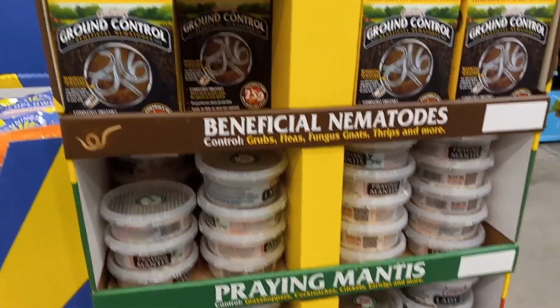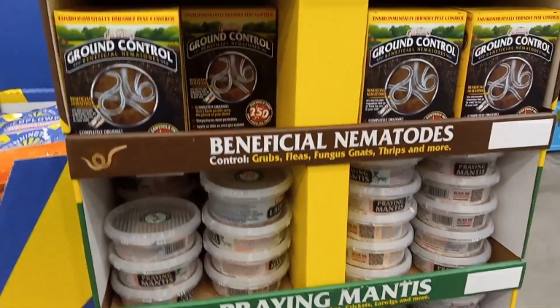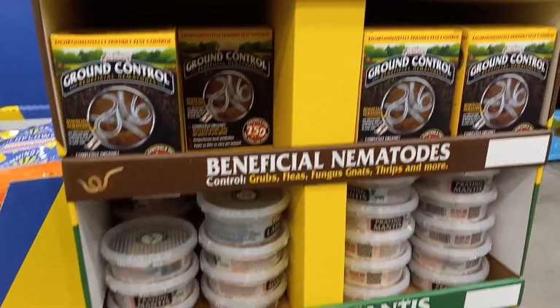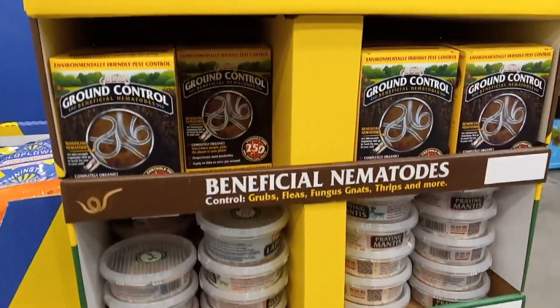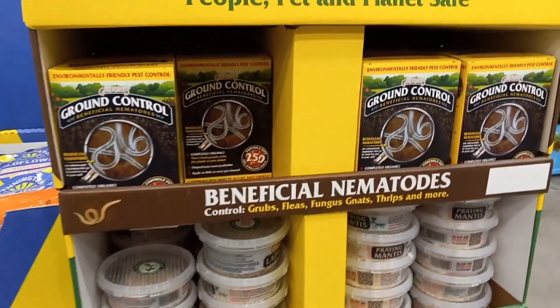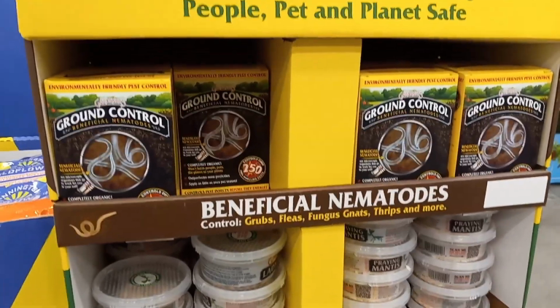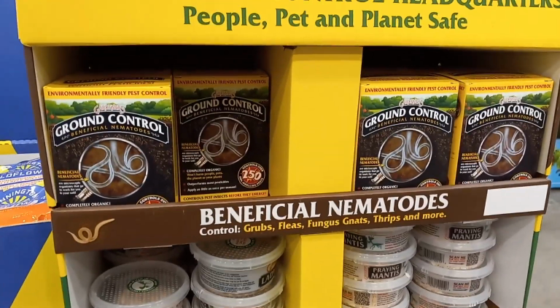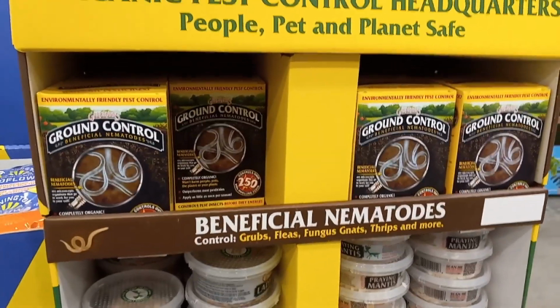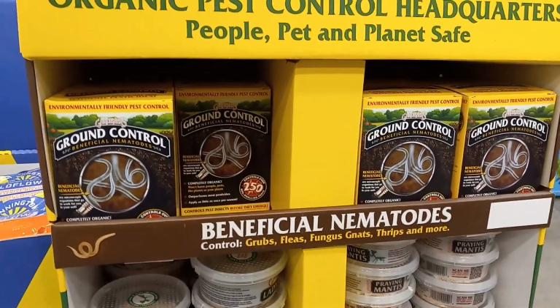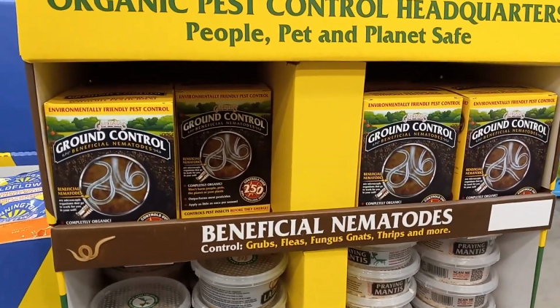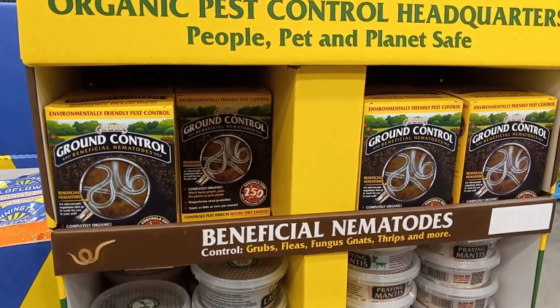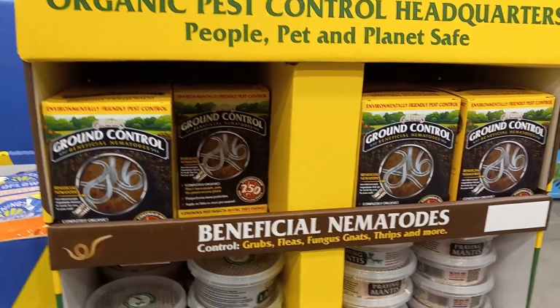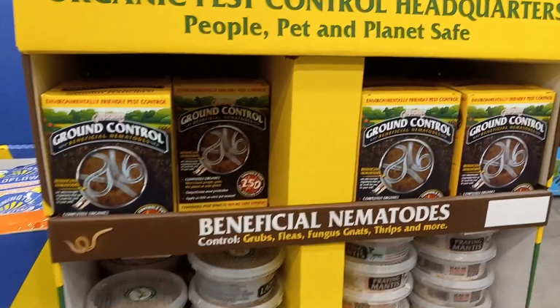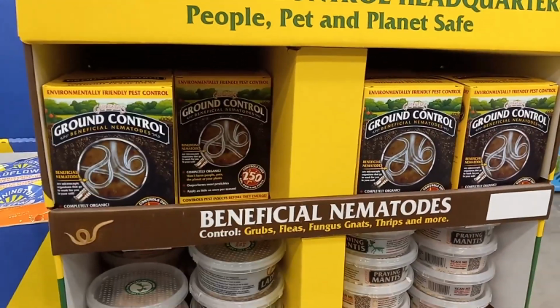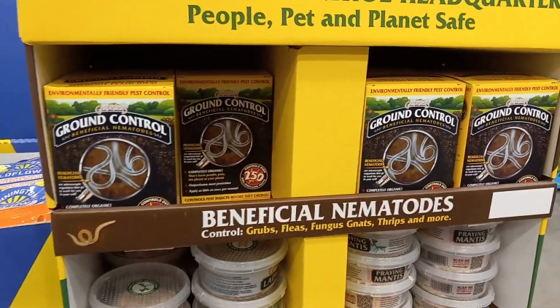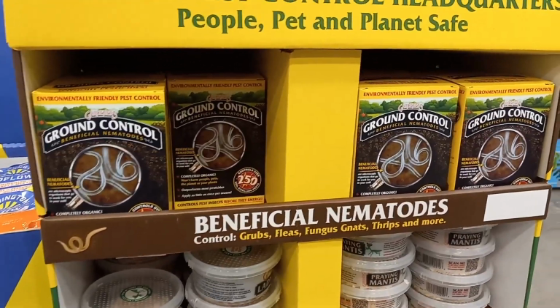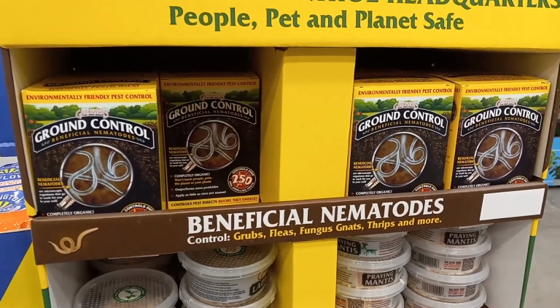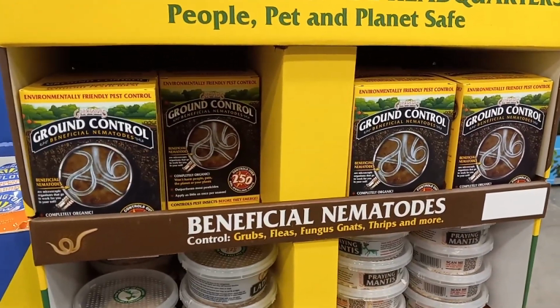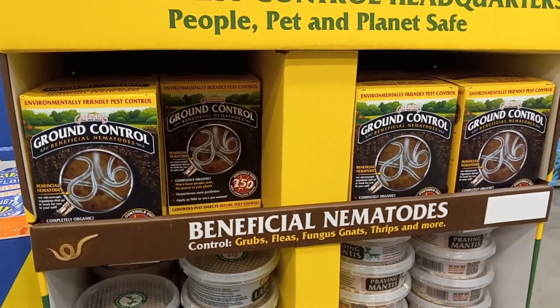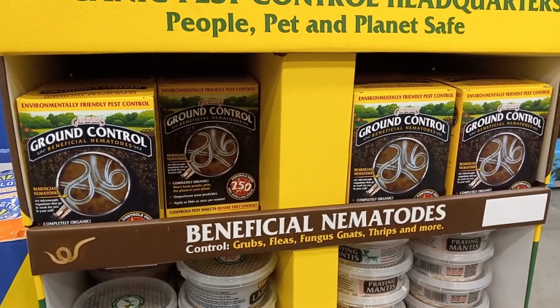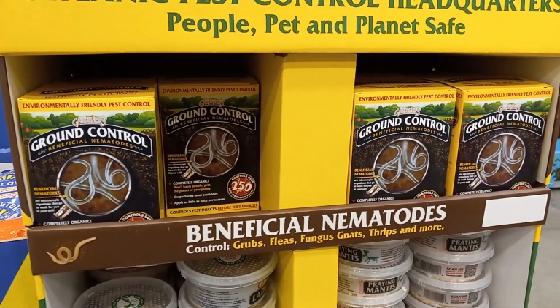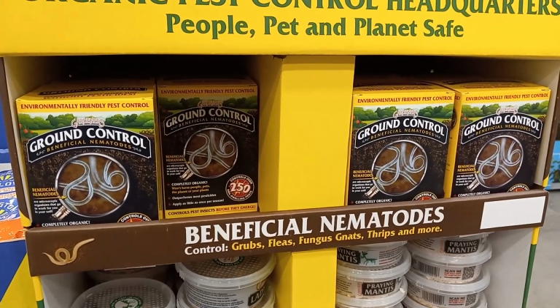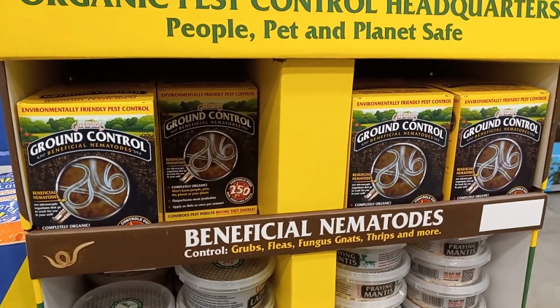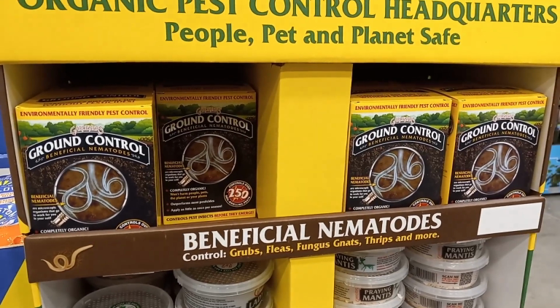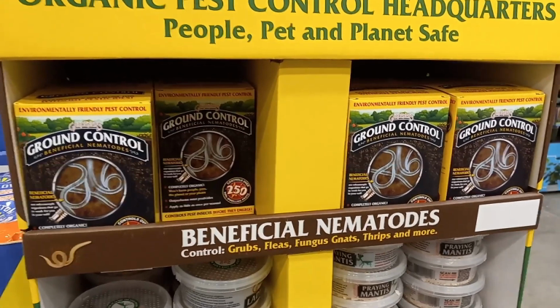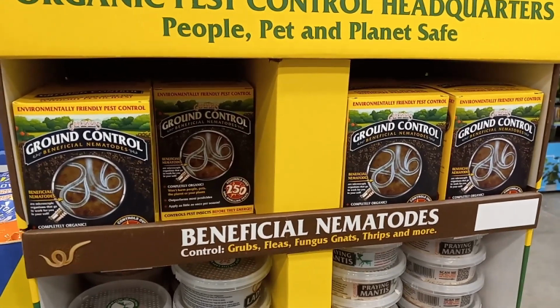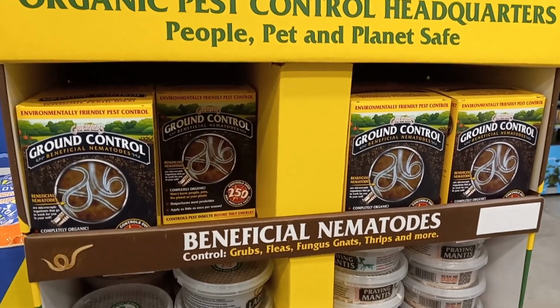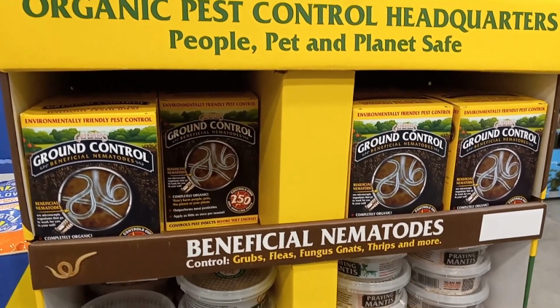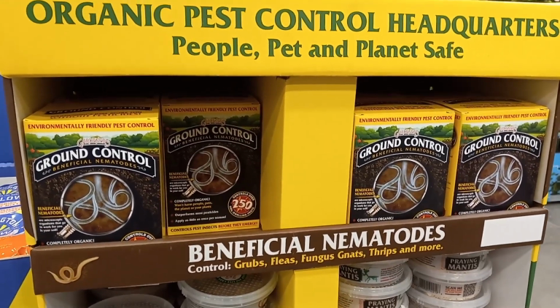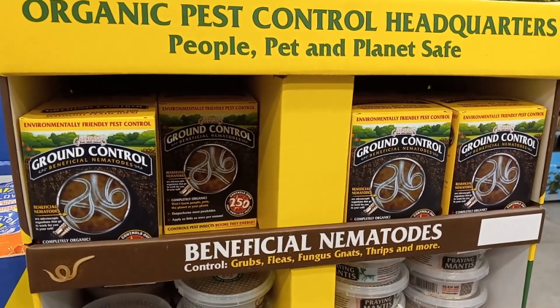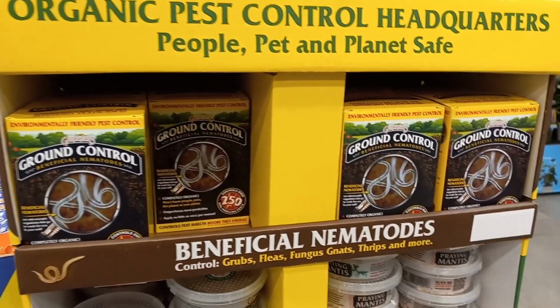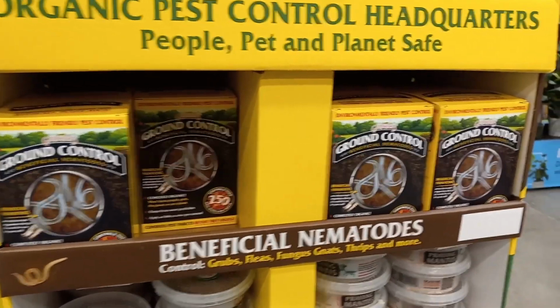And beneficial nematodes? Don't buy these. Just plant a bunch of marigolds — French marigolds, if you're limited on space.